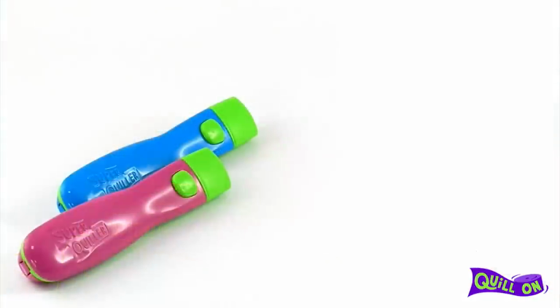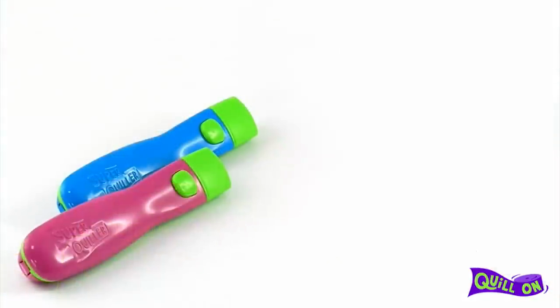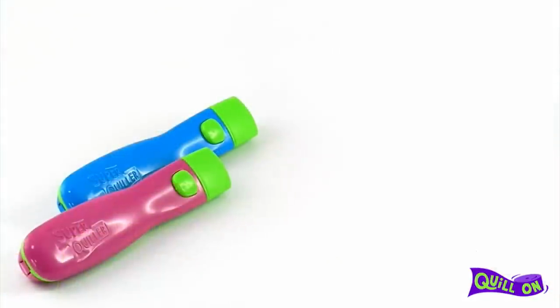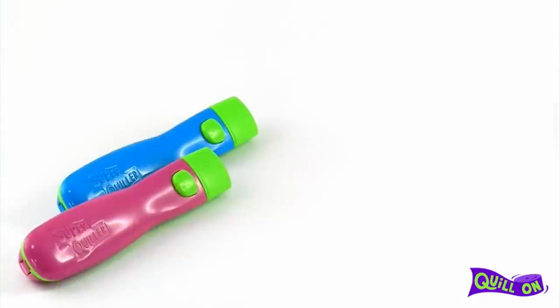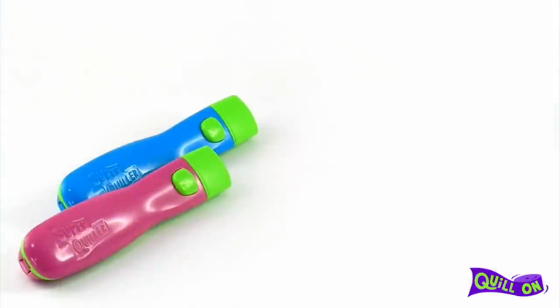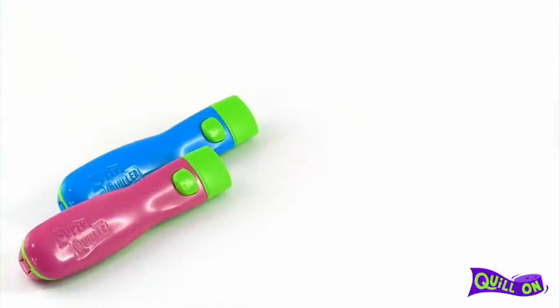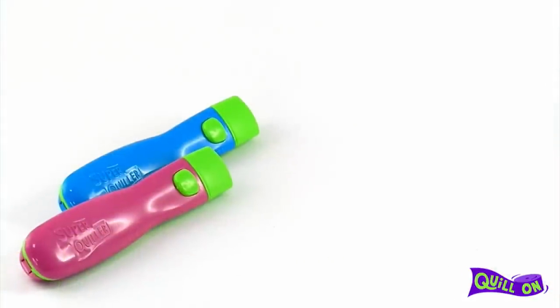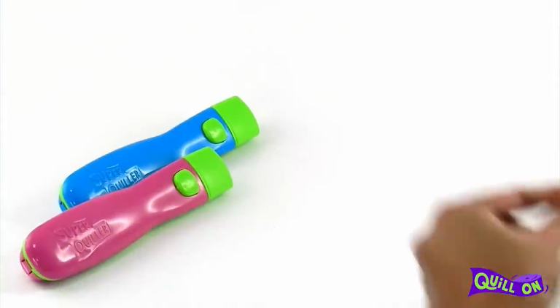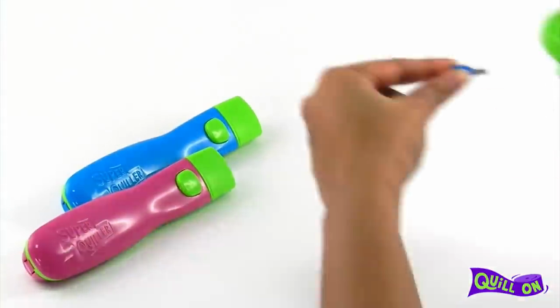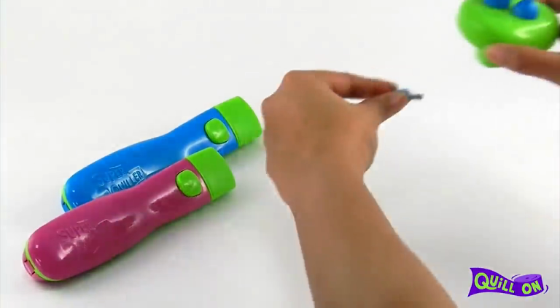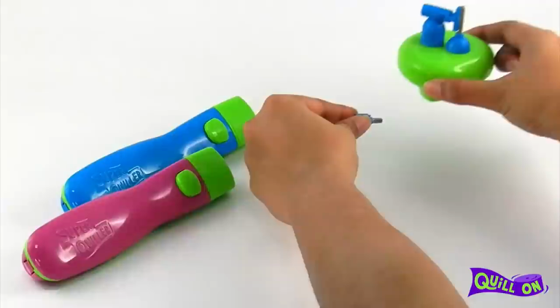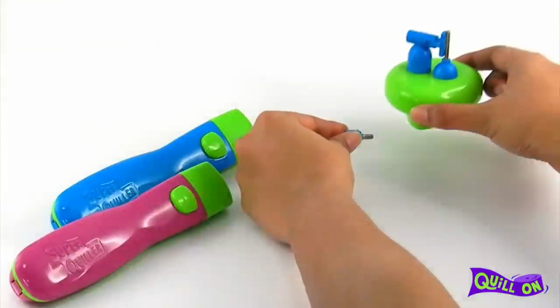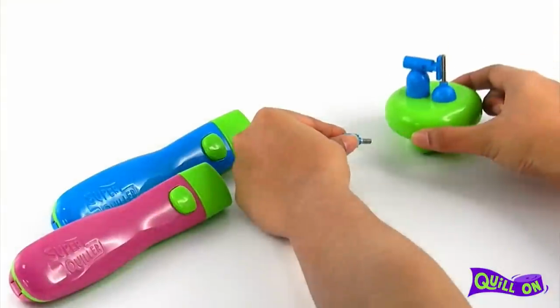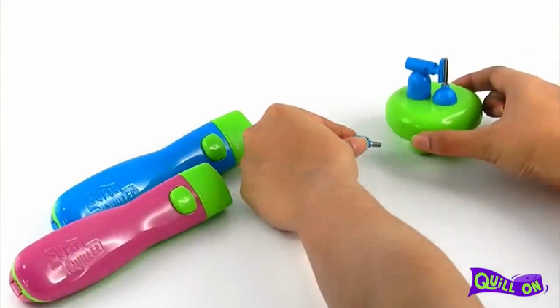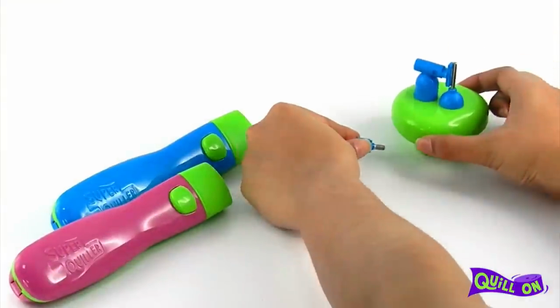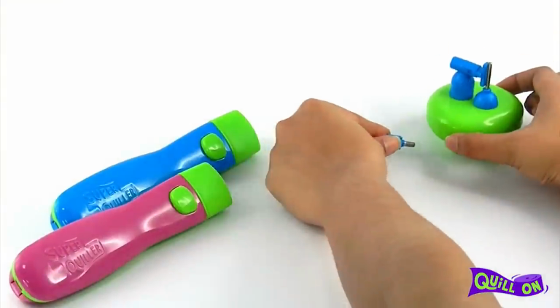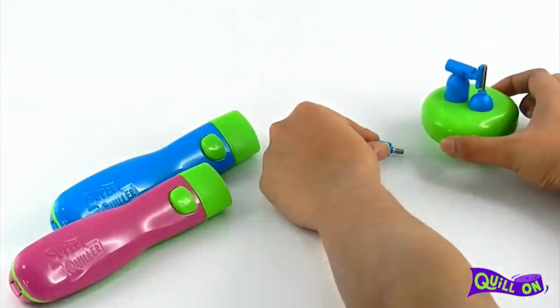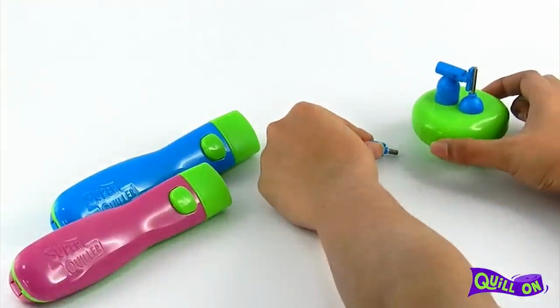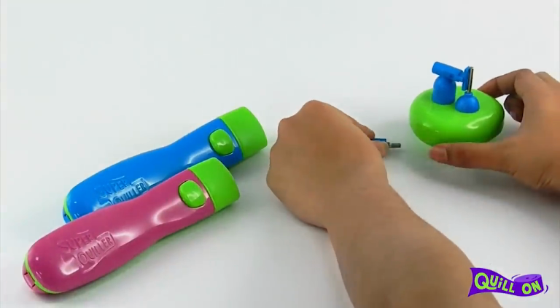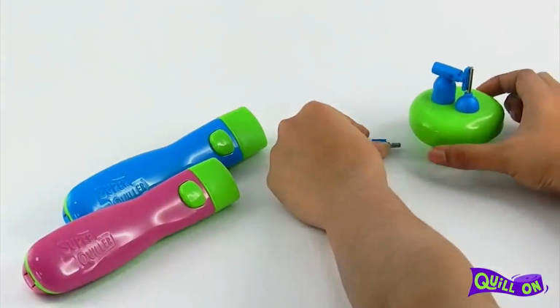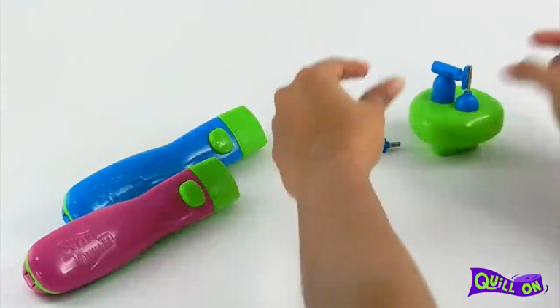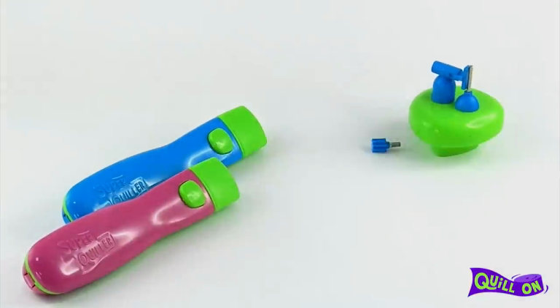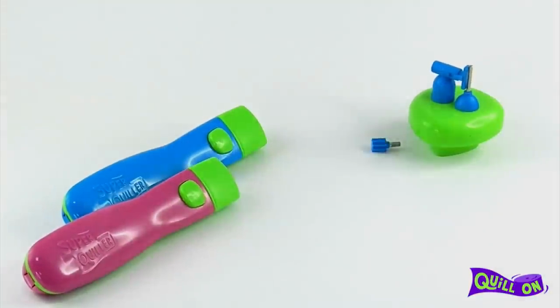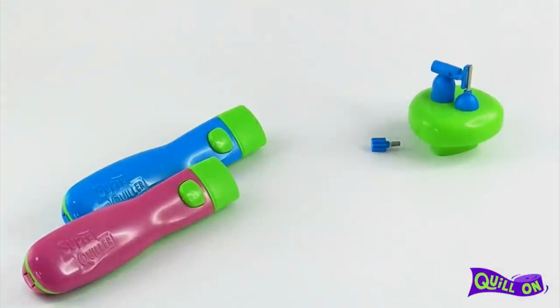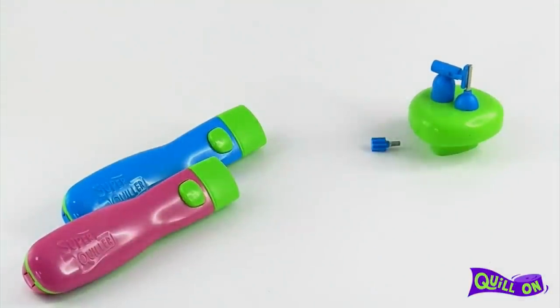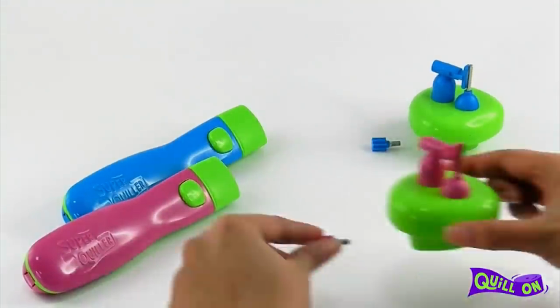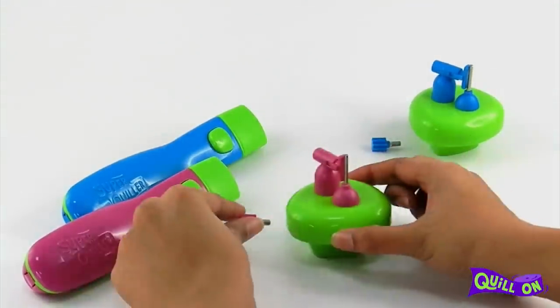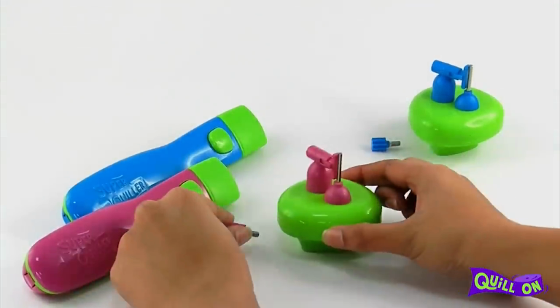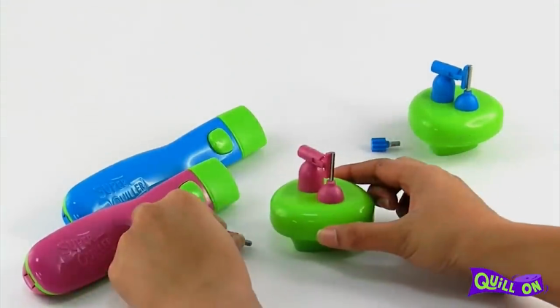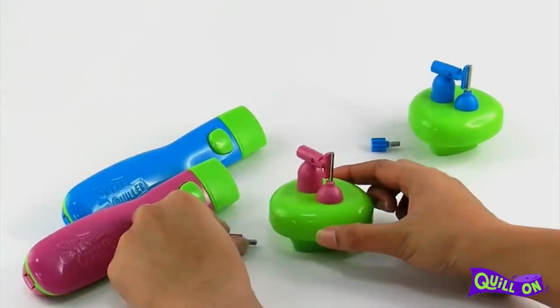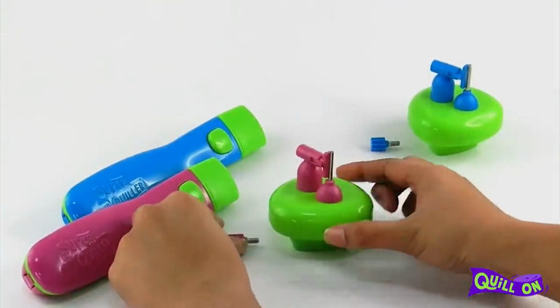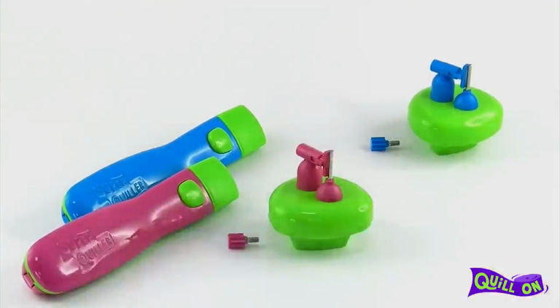We have two colour options in the beading buddy — the blue and pink. So go ahead and order yours today.